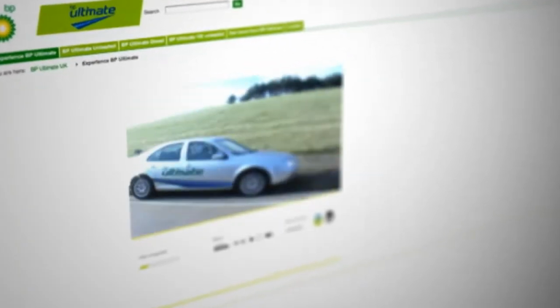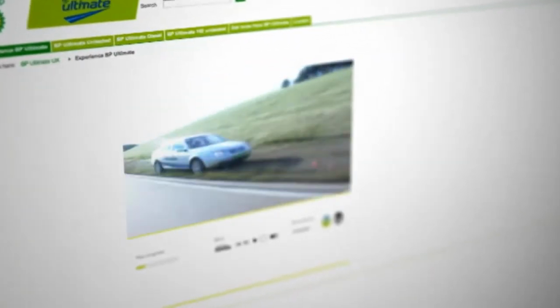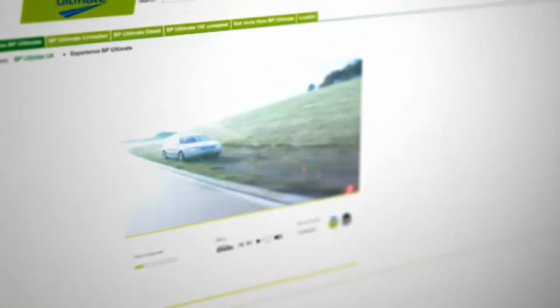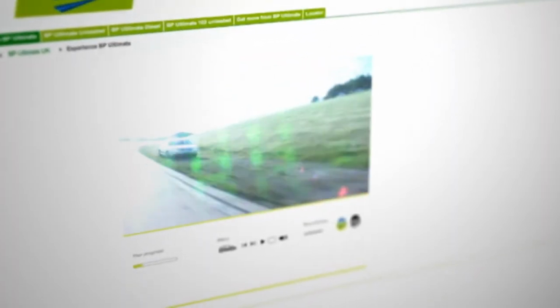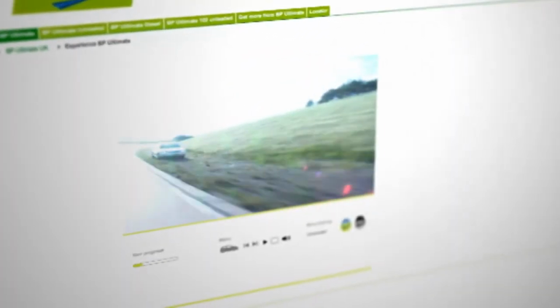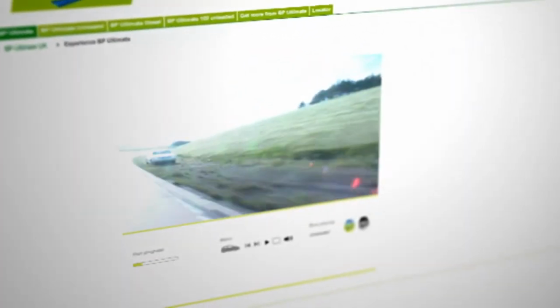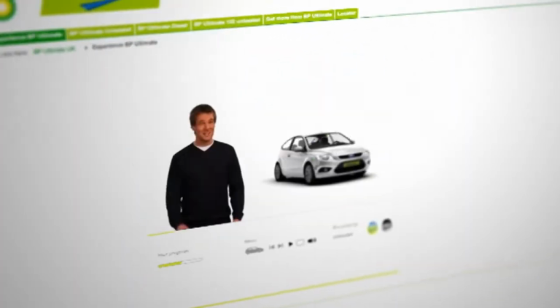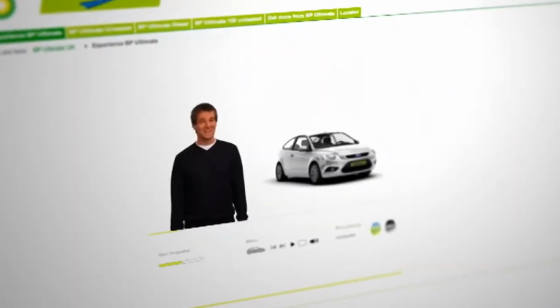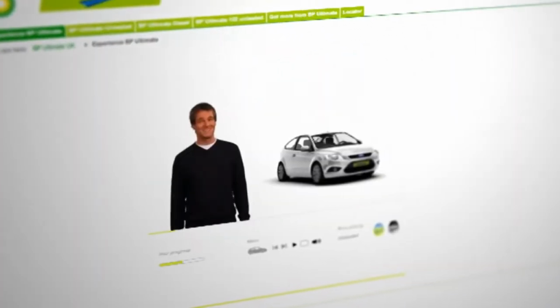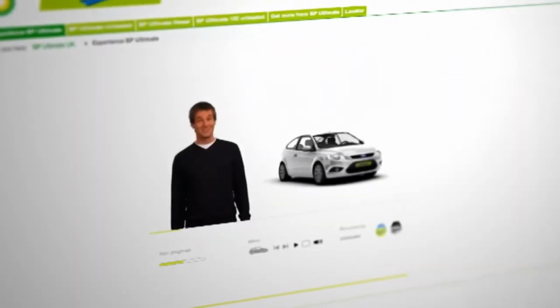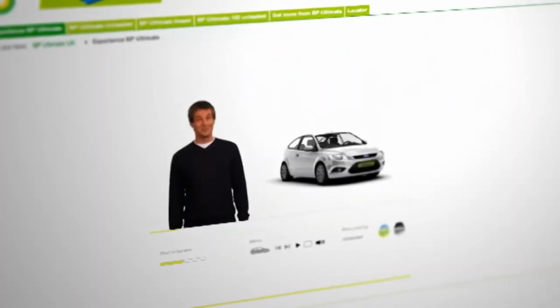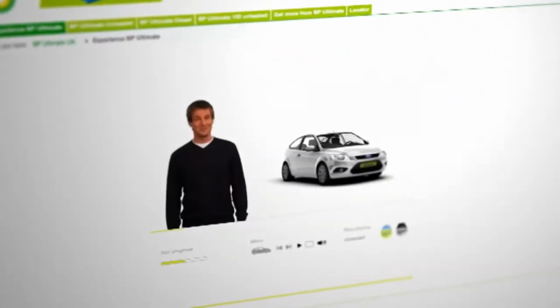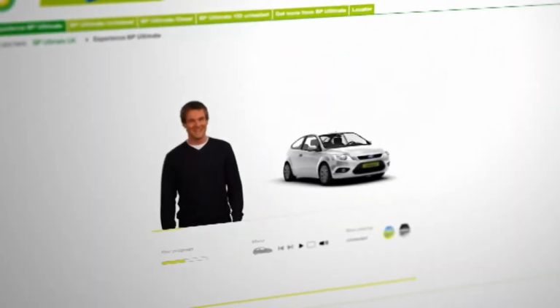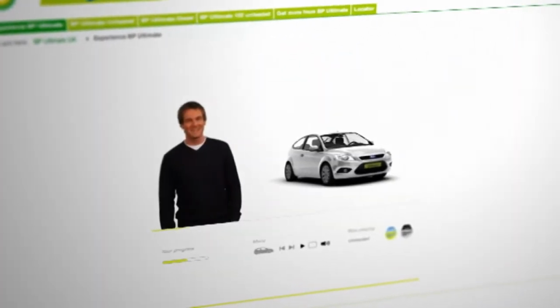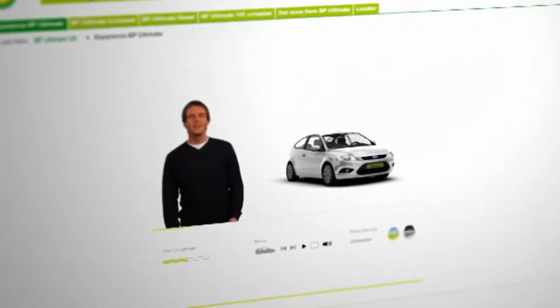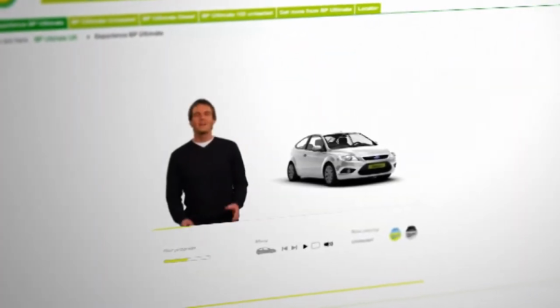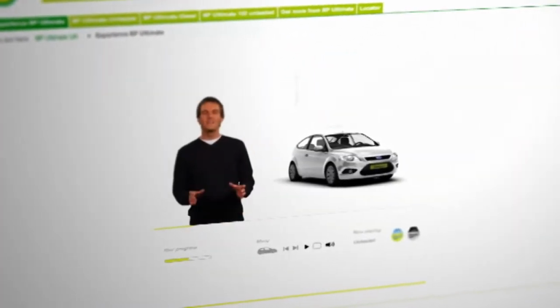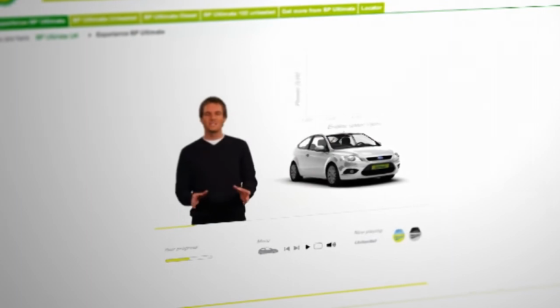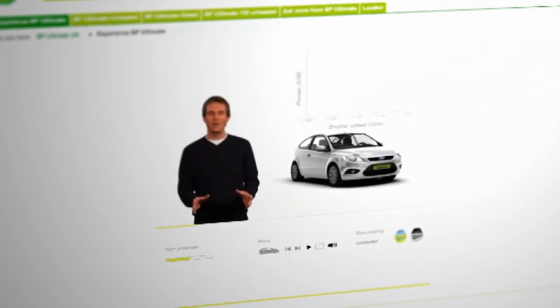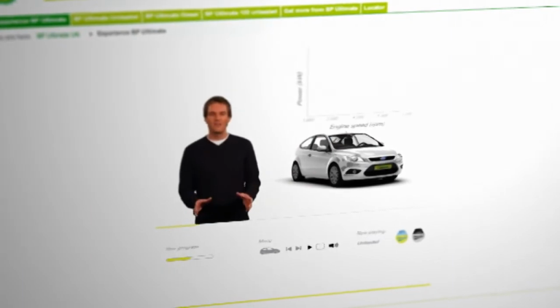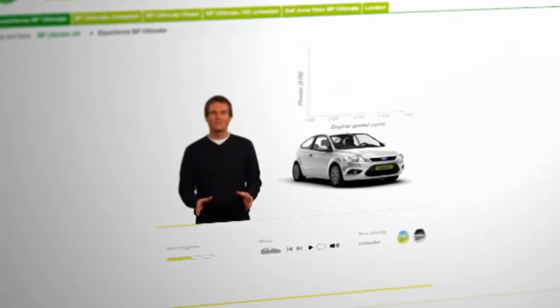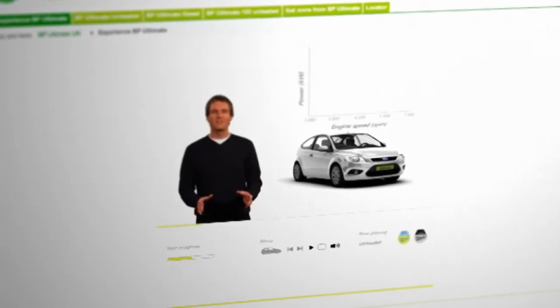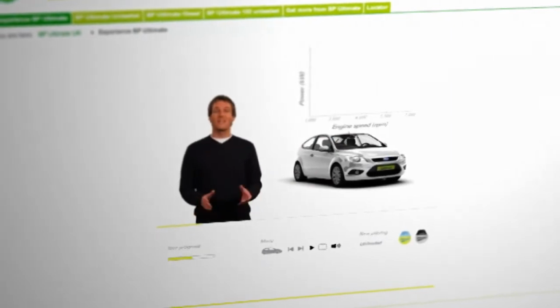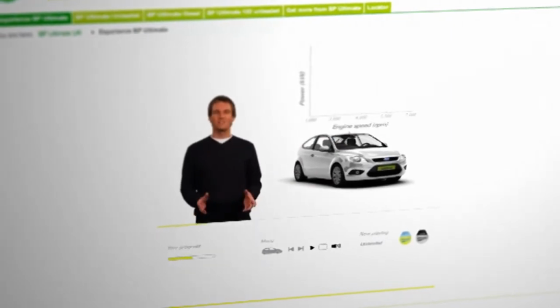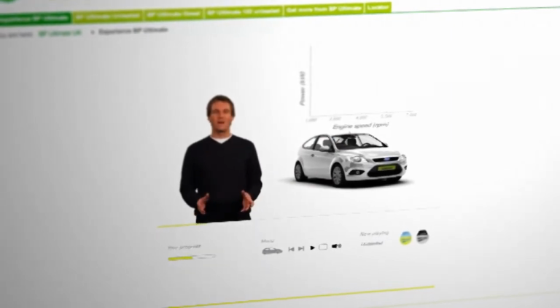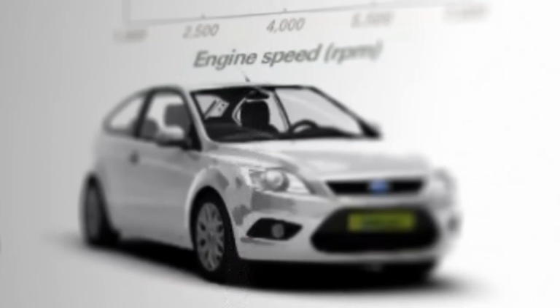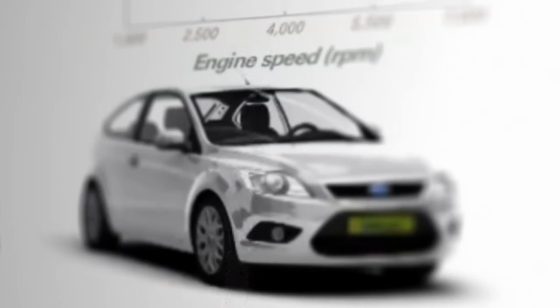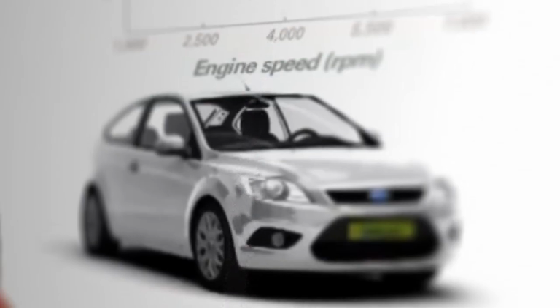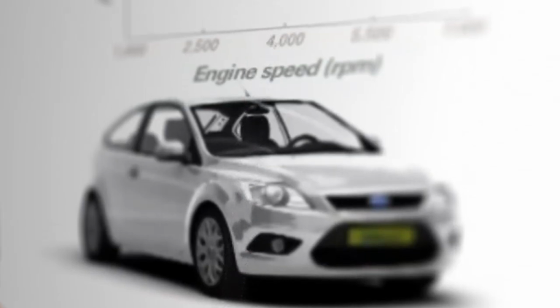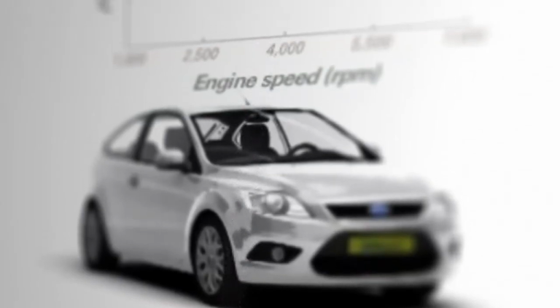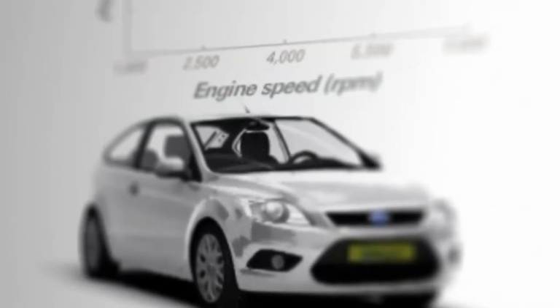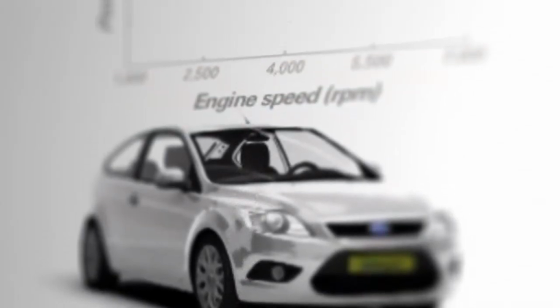So how did you like that? Cool, wasn't it? This graph shows engine power against engine speed.